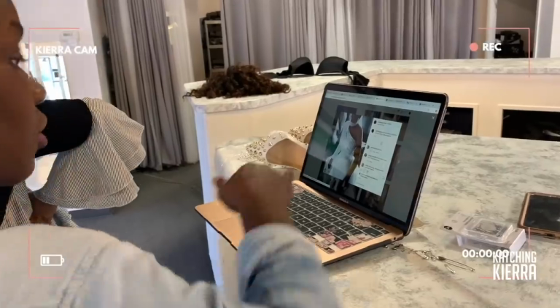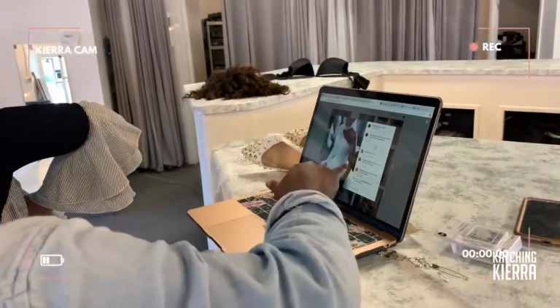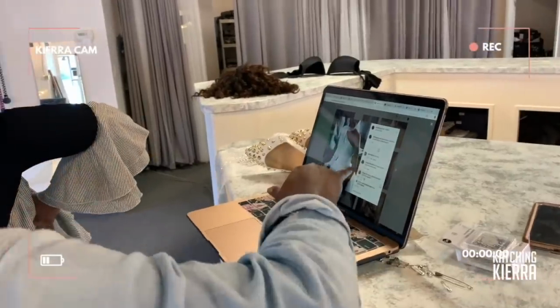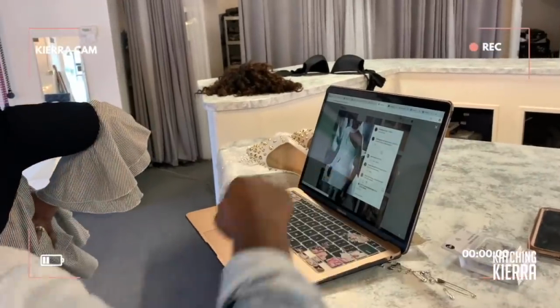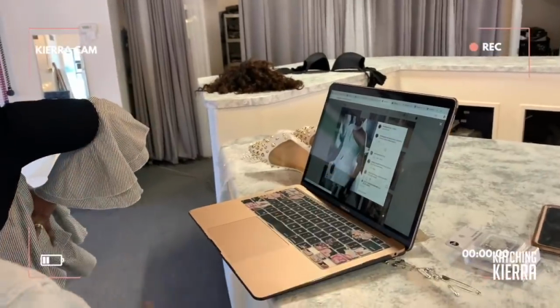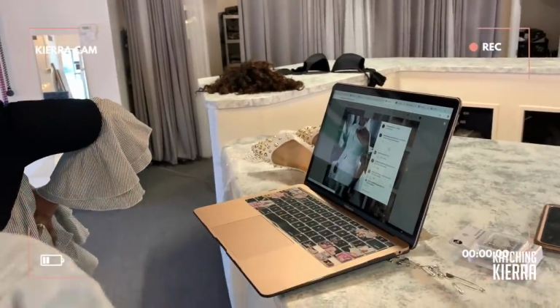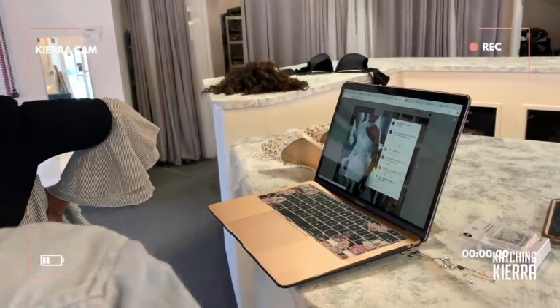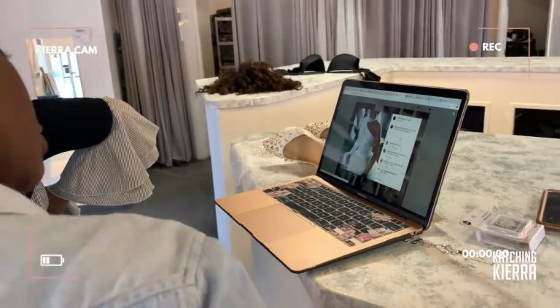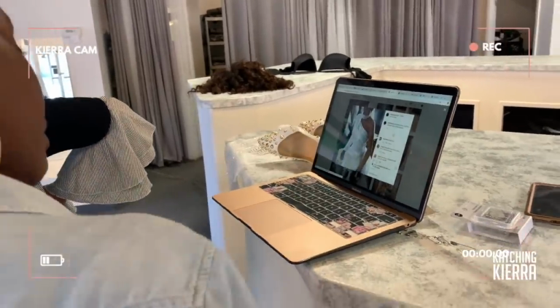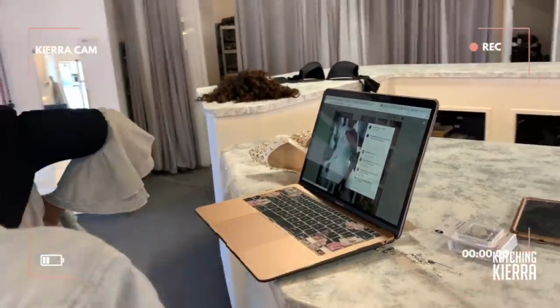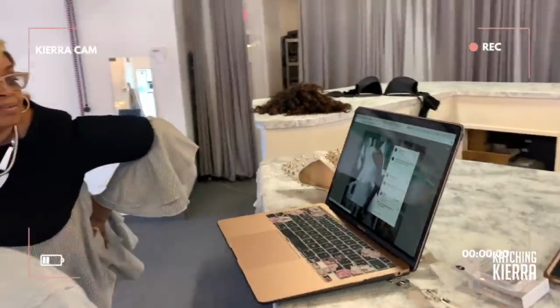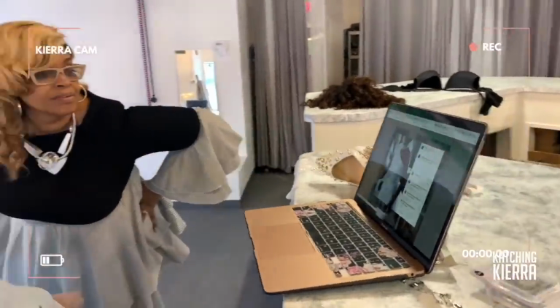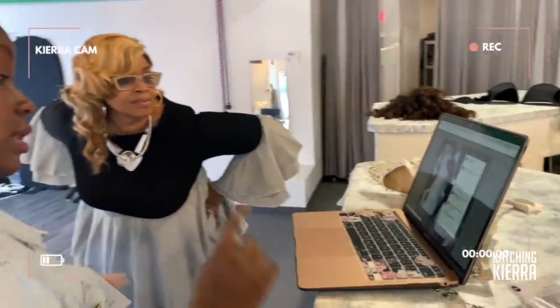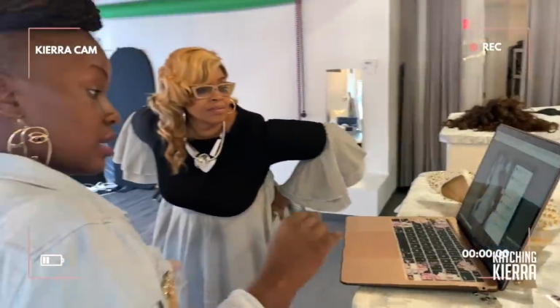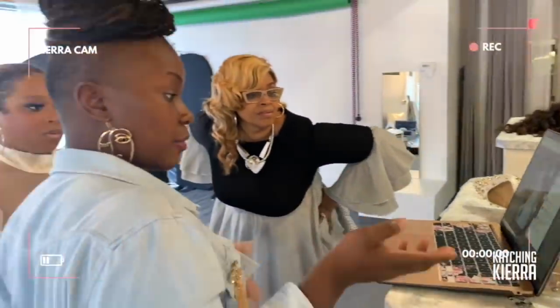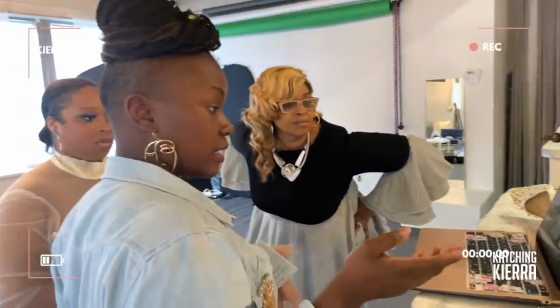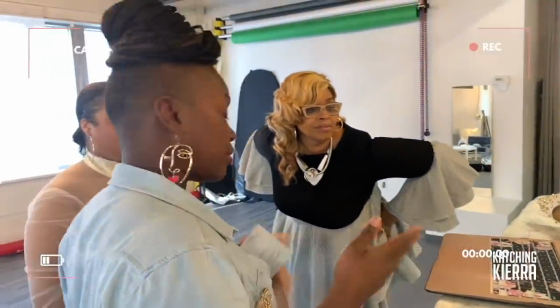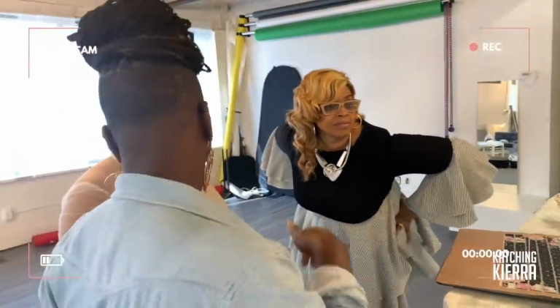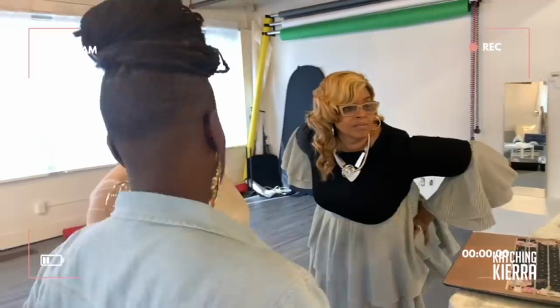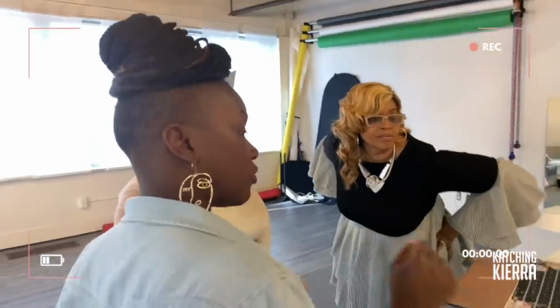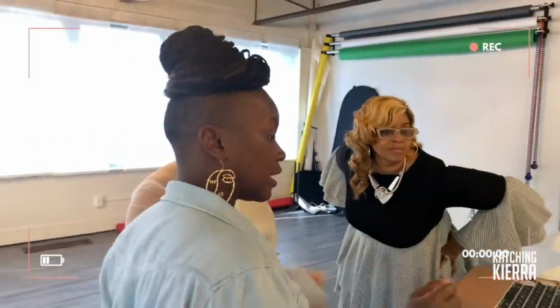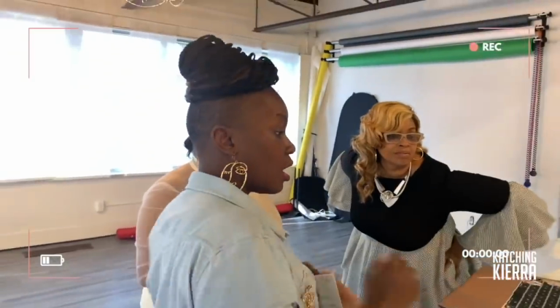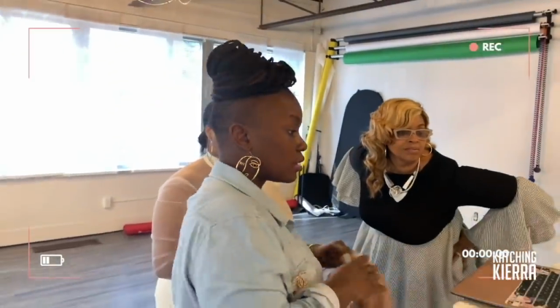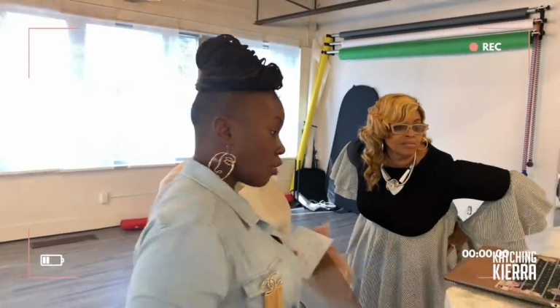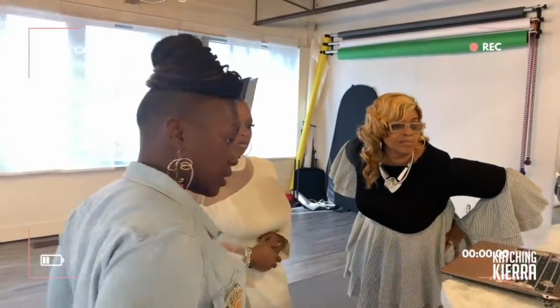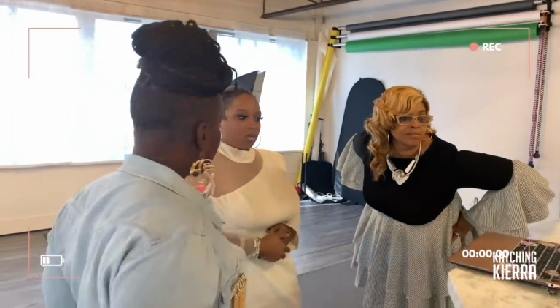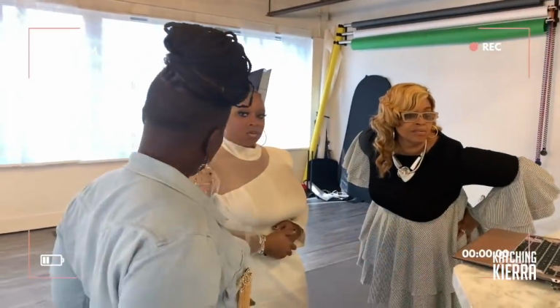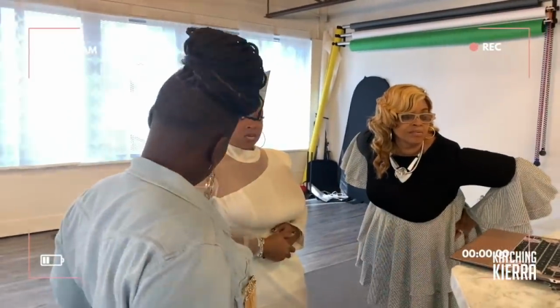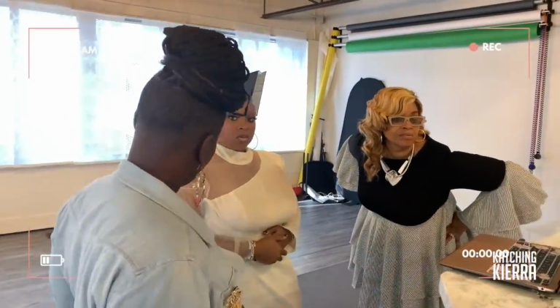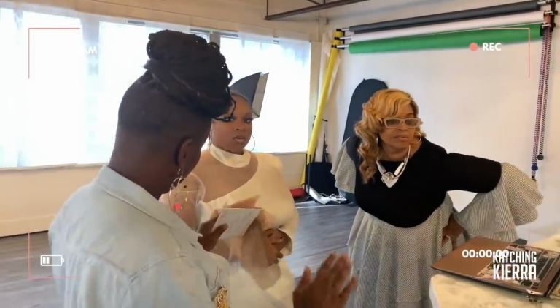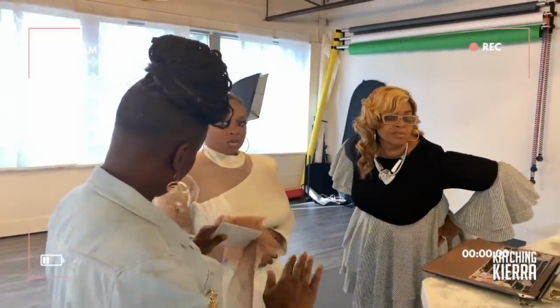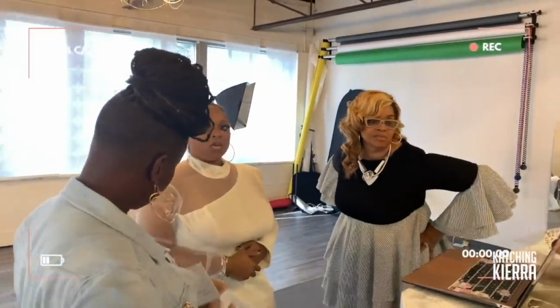As you can see, this is not your ordinary dress fitting. I'm taking you behind the scenes and creating my dream dress from start to finish.